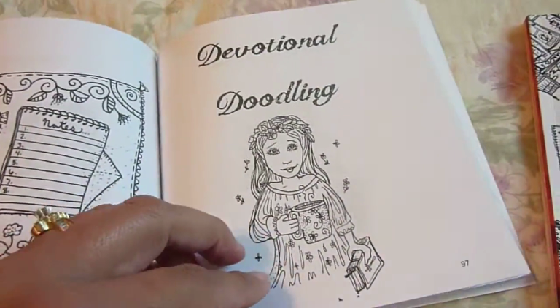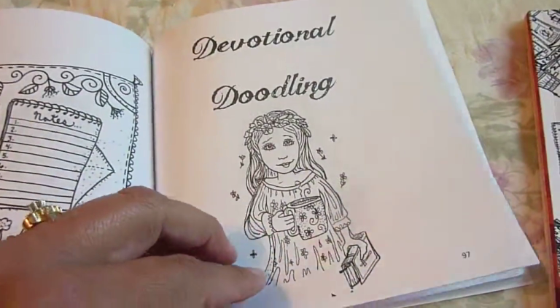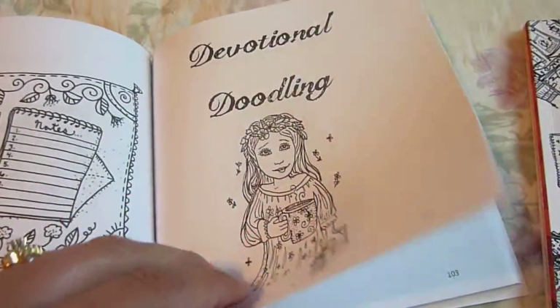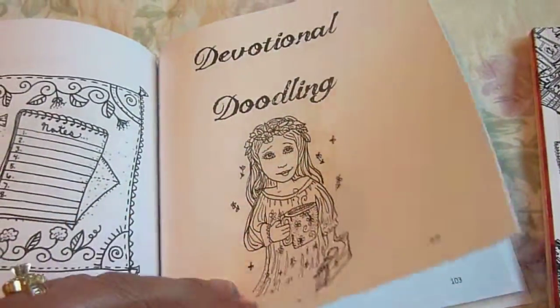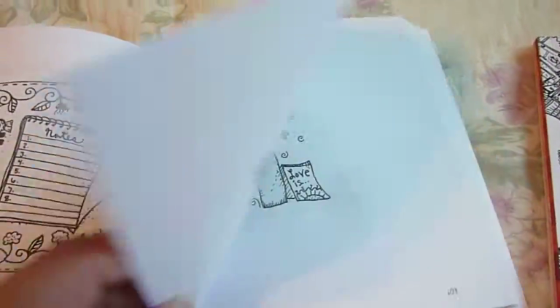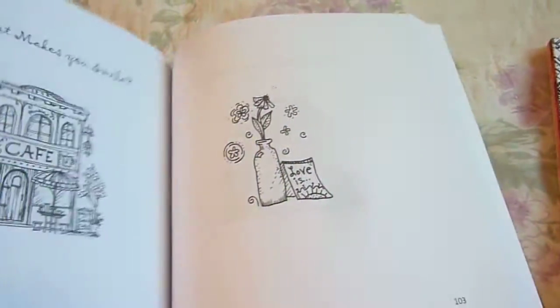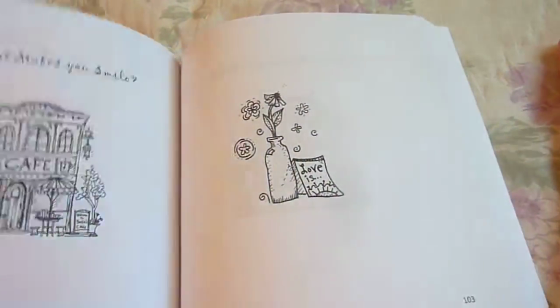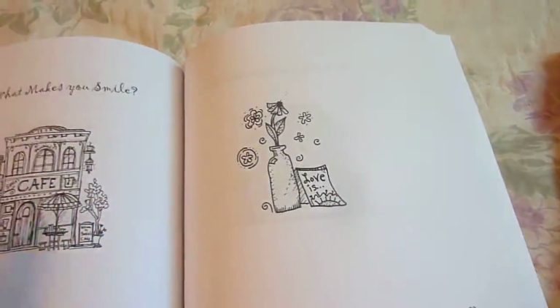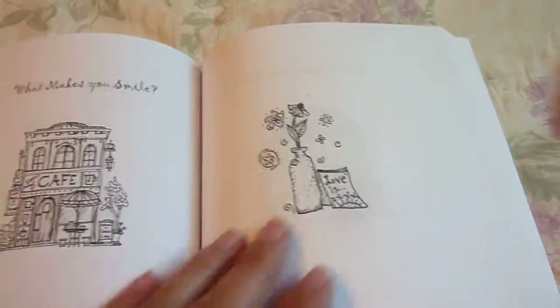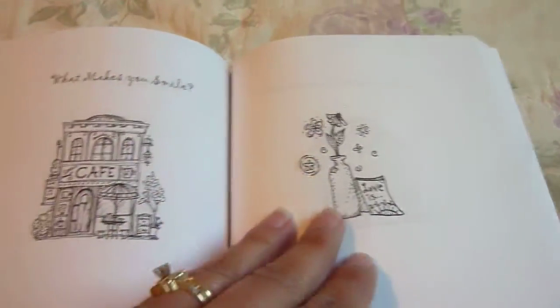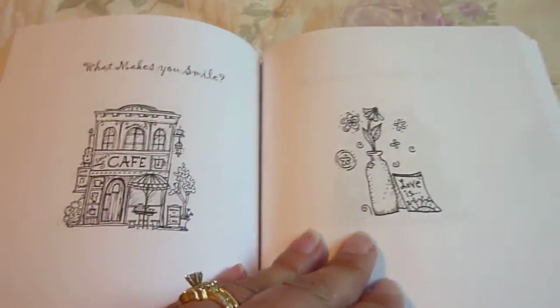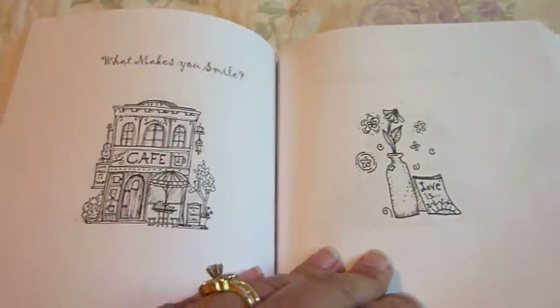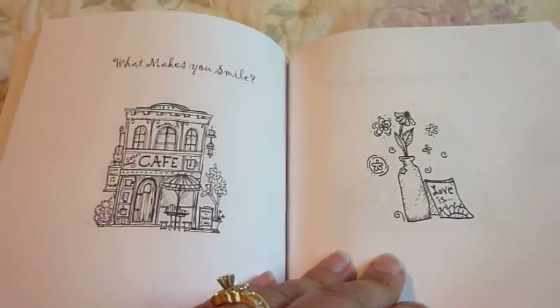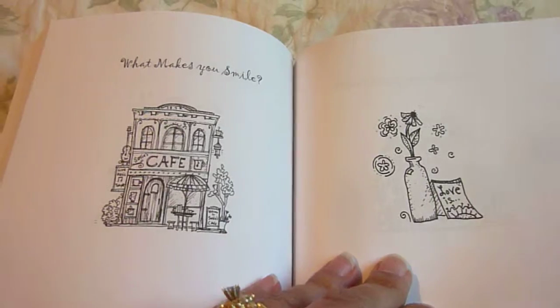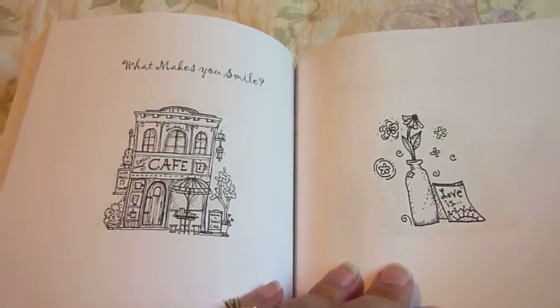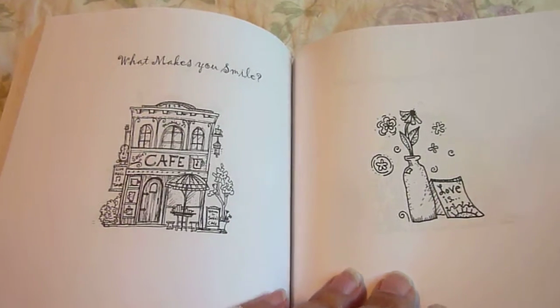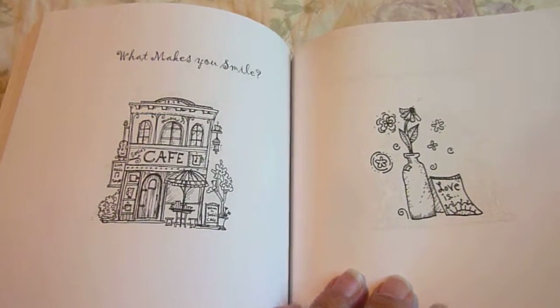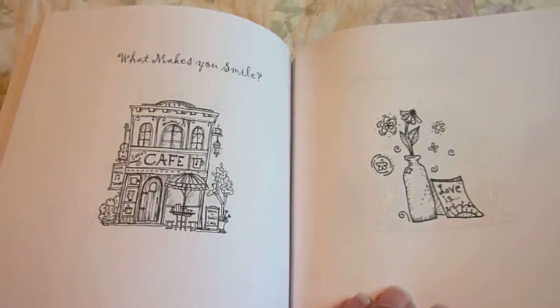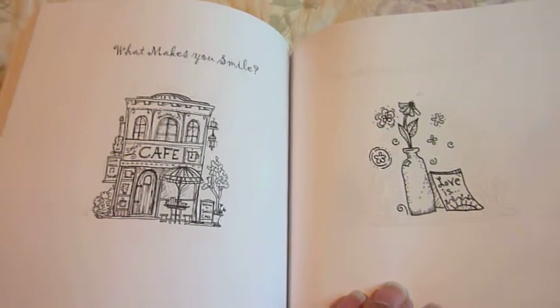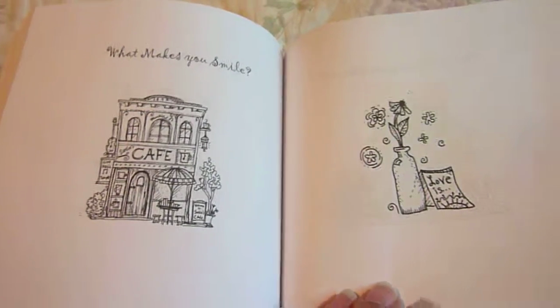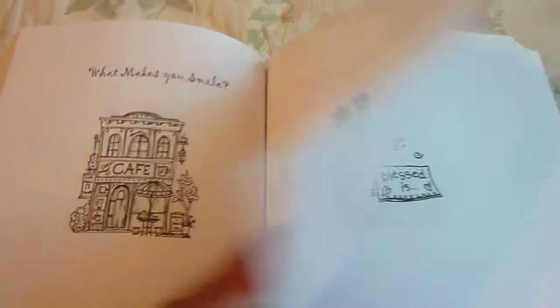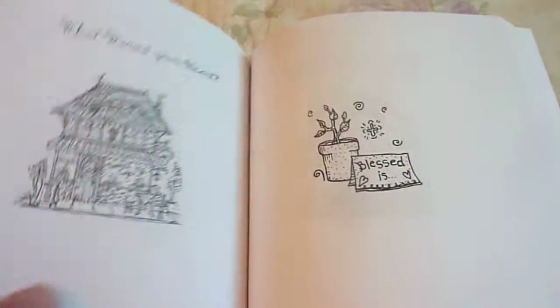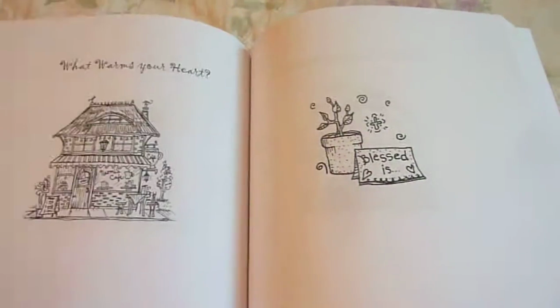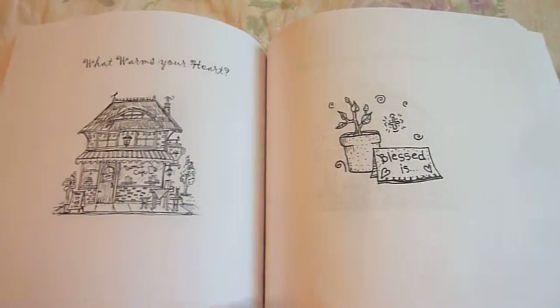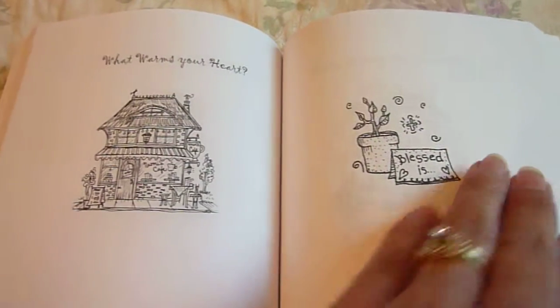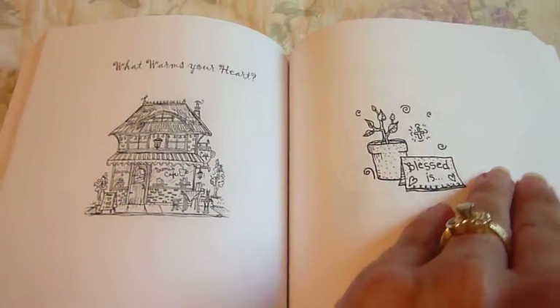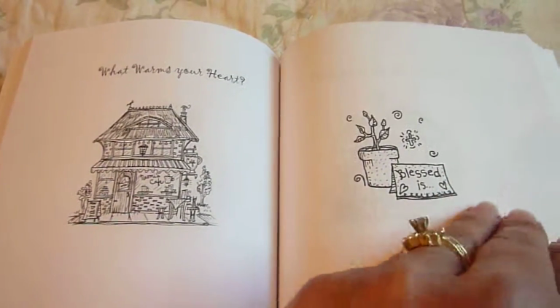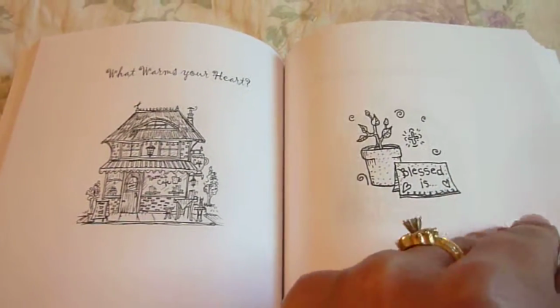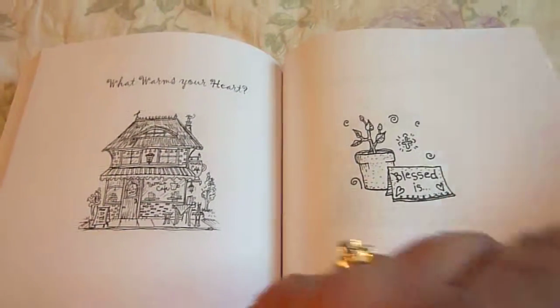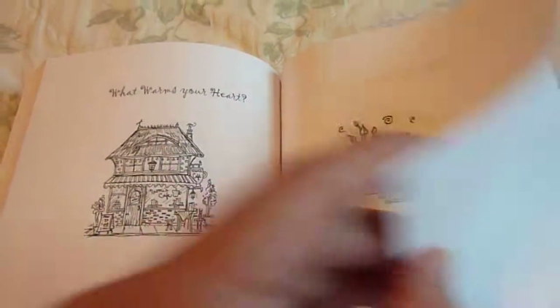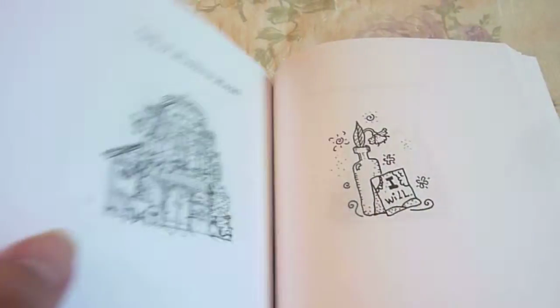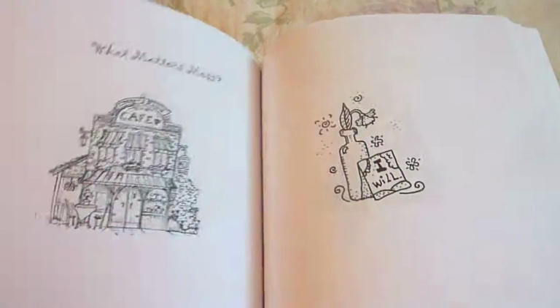Devotional doodling. I like to doodle and write words and quotes and verses. So that's what you can do here.